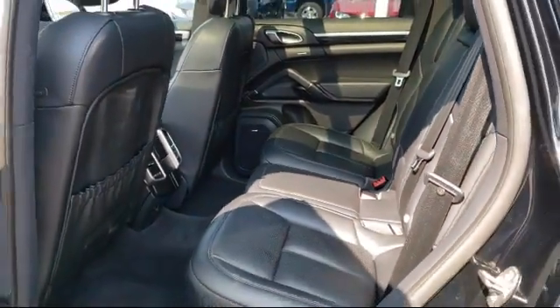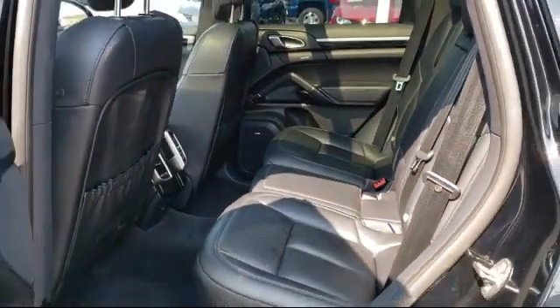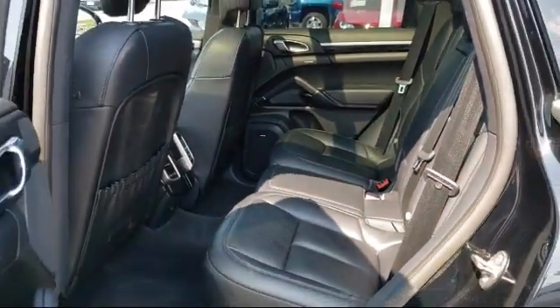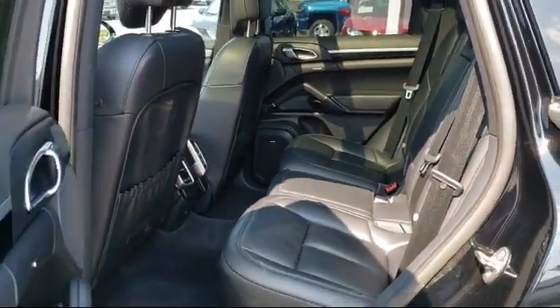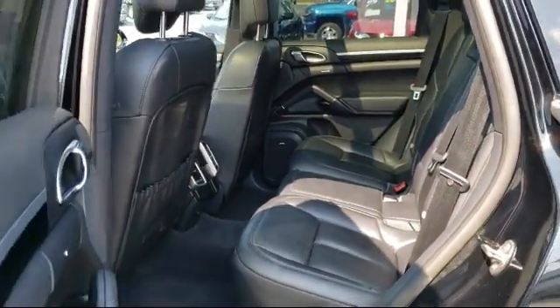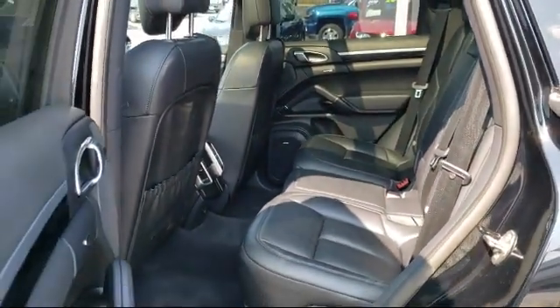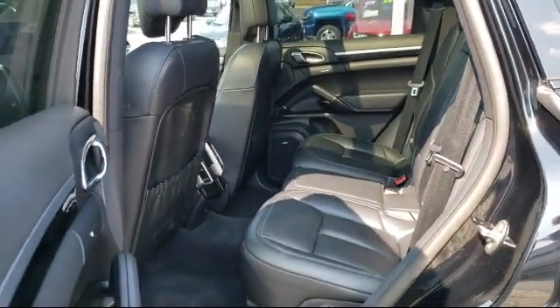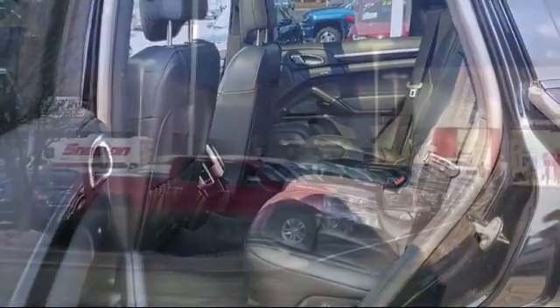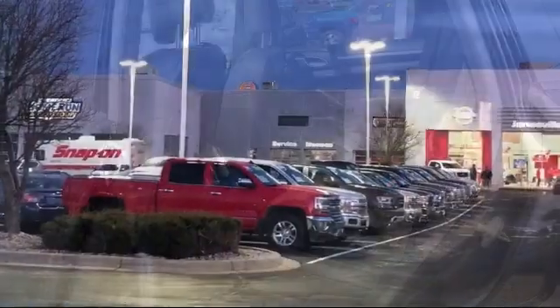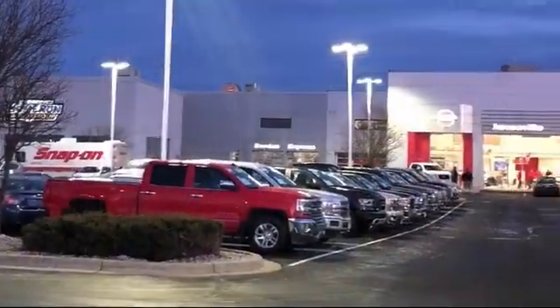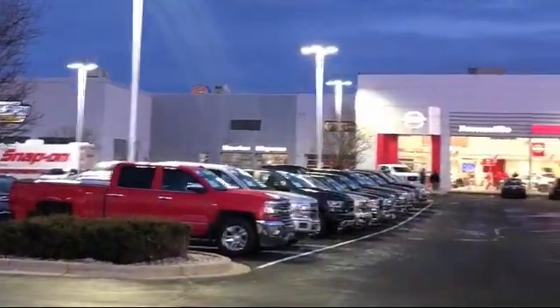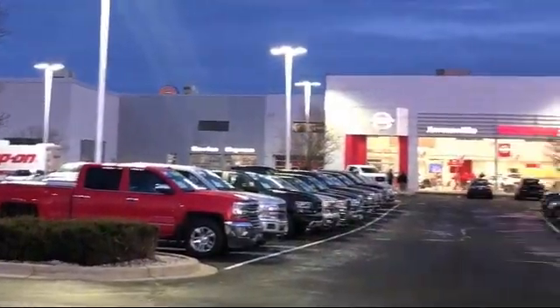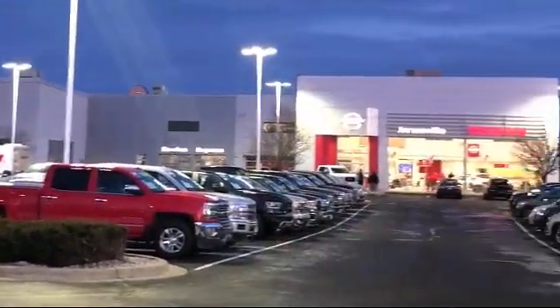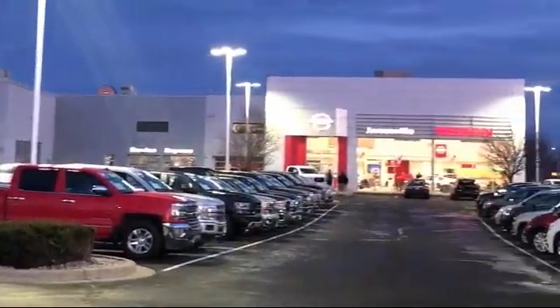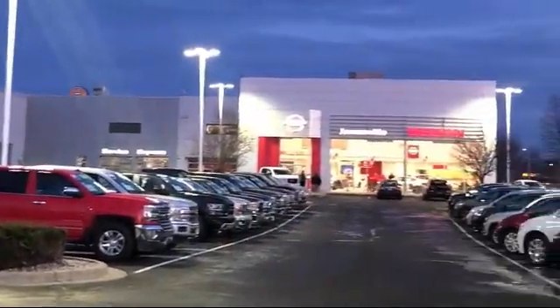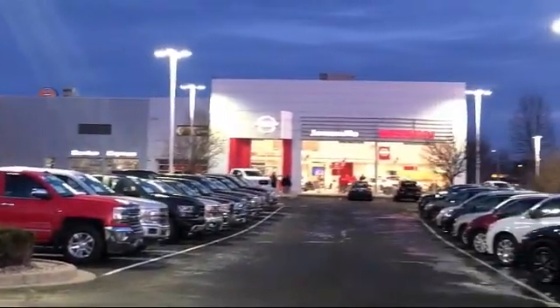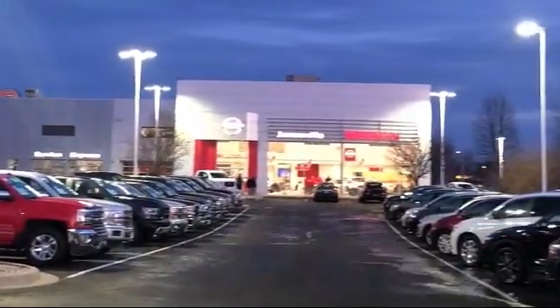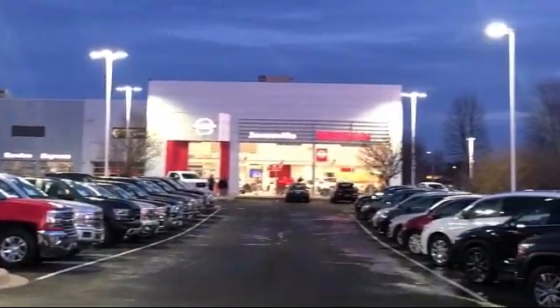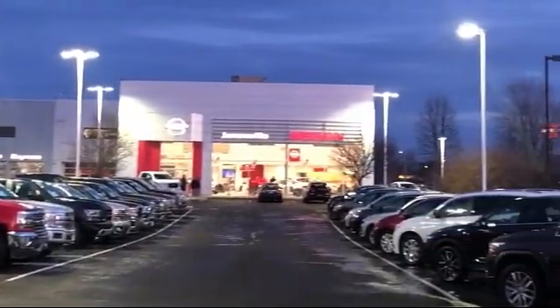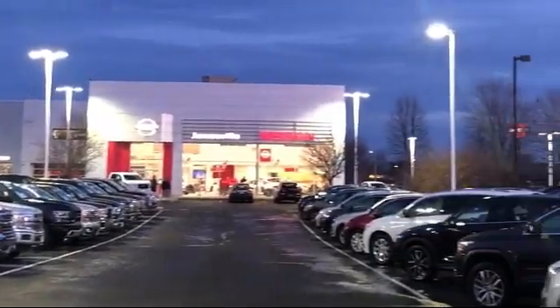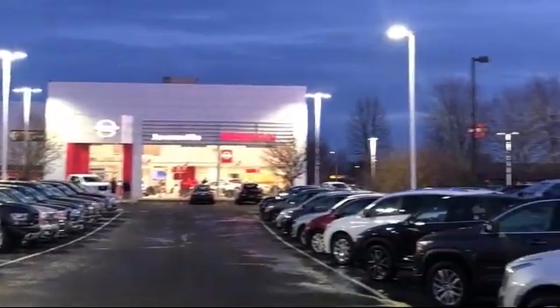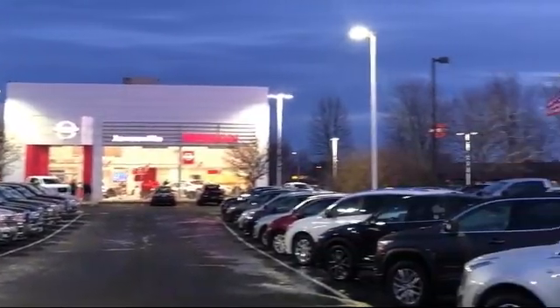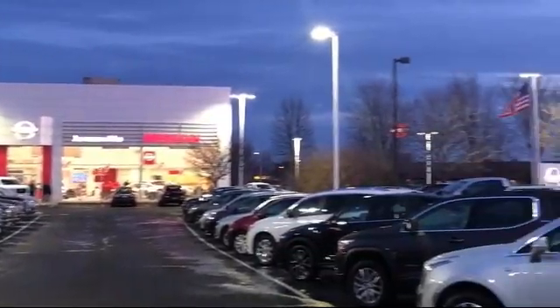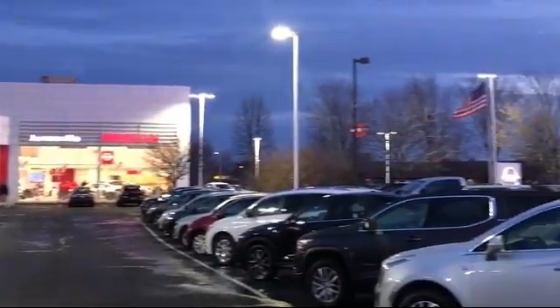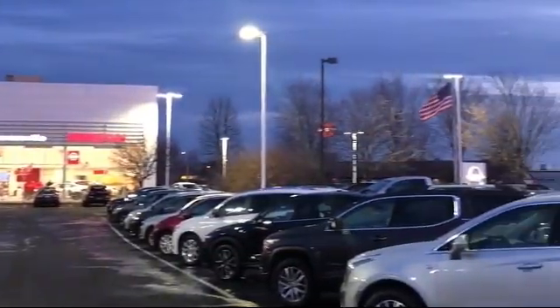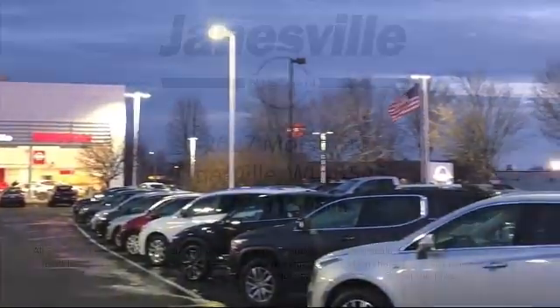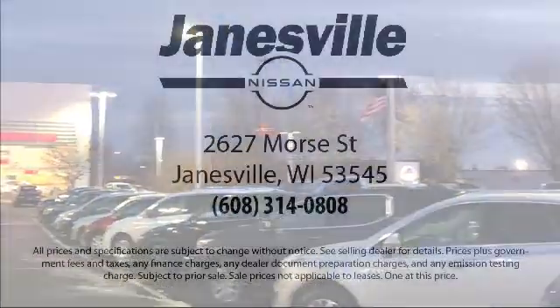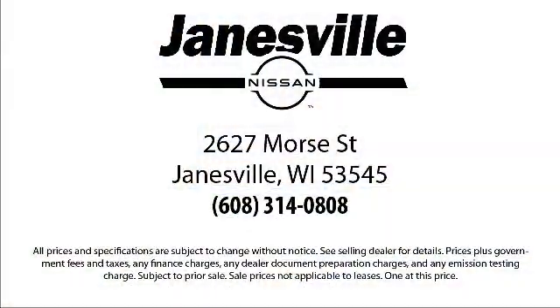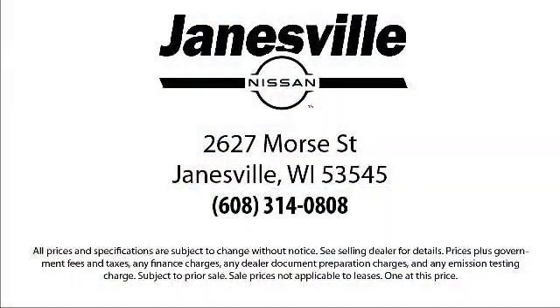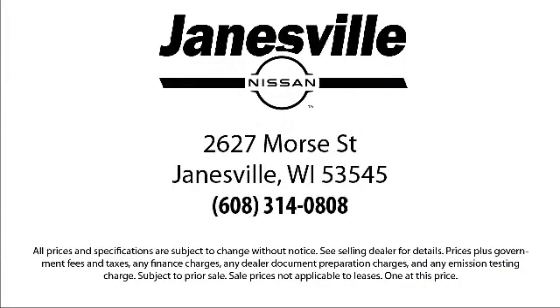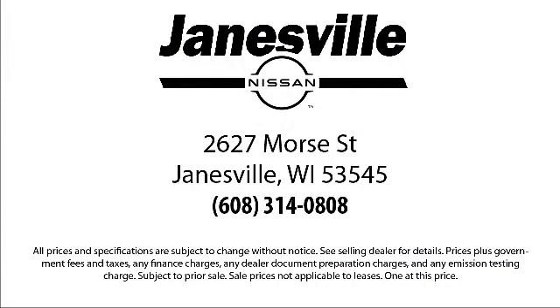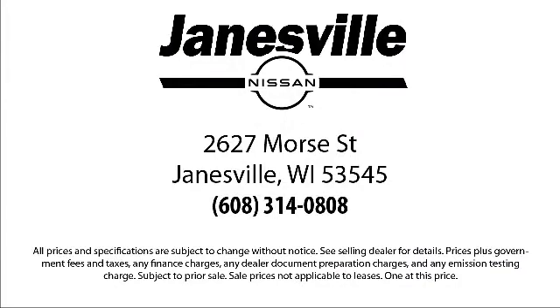So come visit us here at Janesville Nissan — you'll be glad you did. We're located at 2627 Moore Street in Janesville.